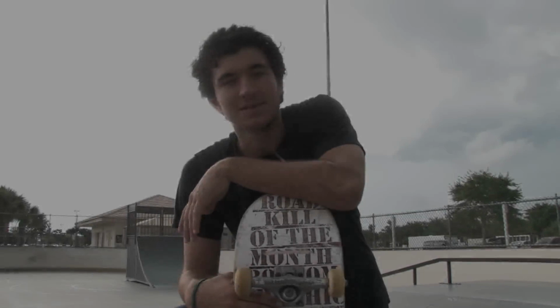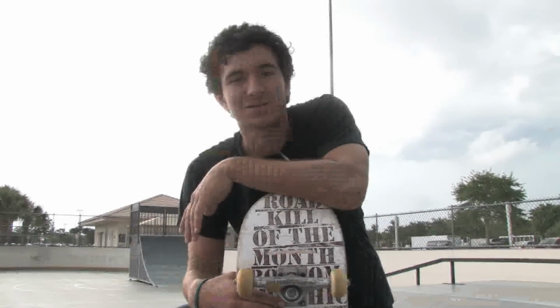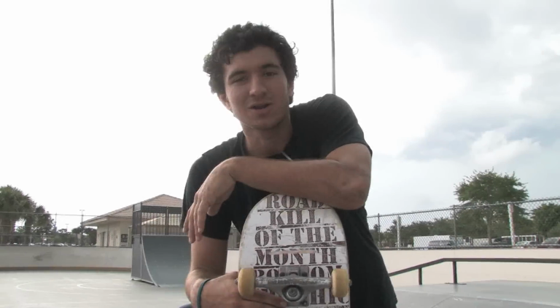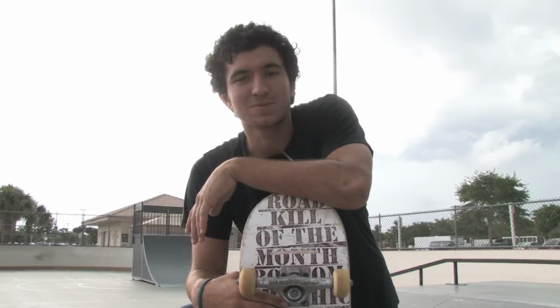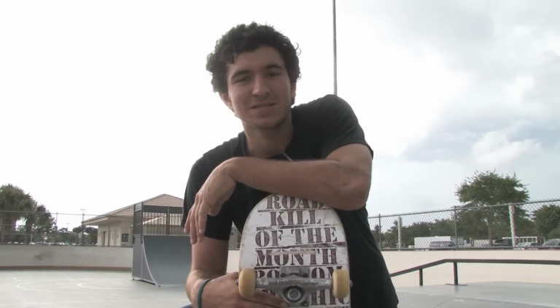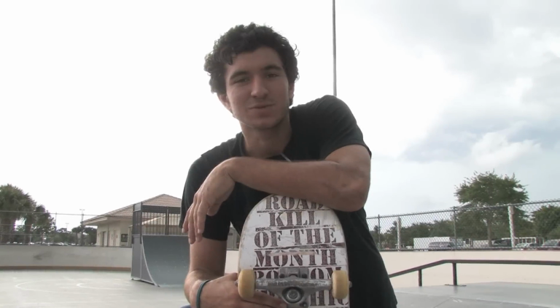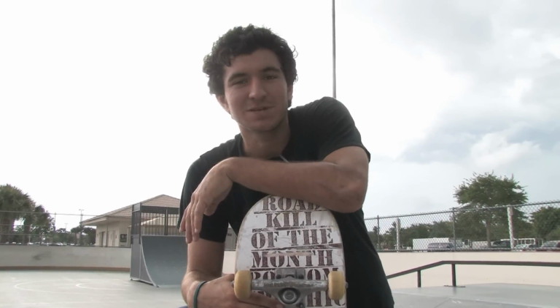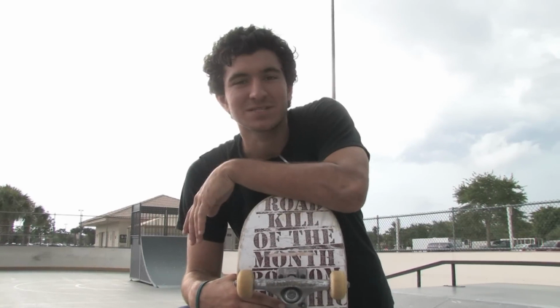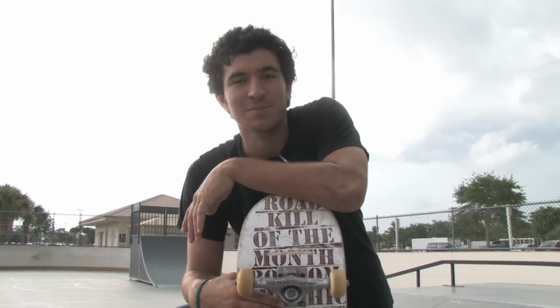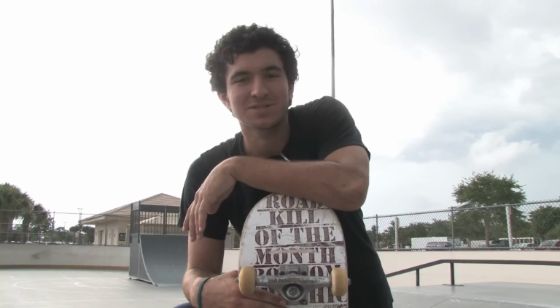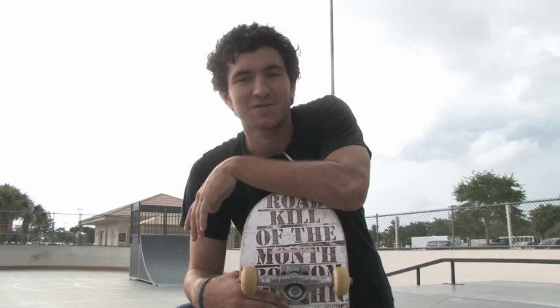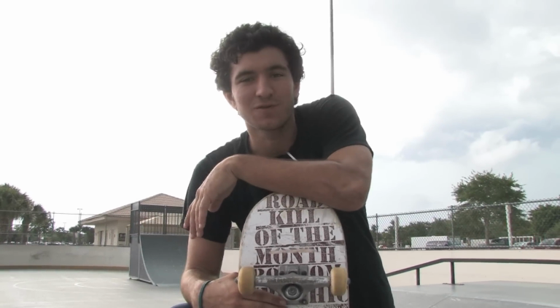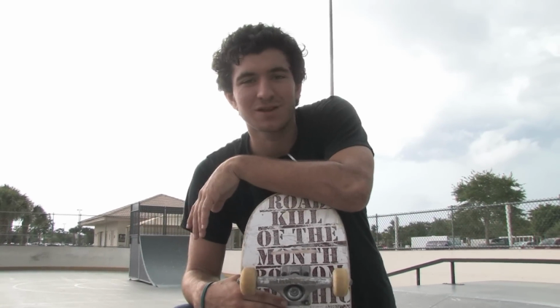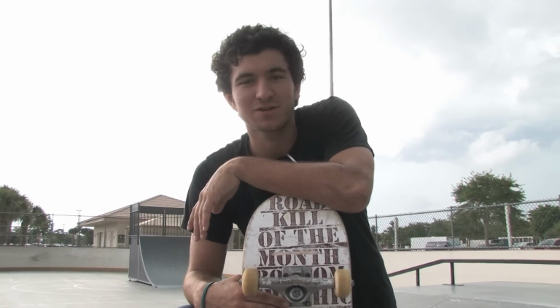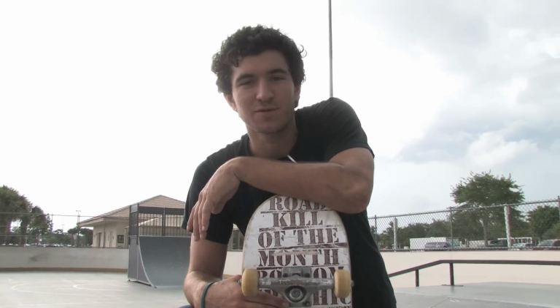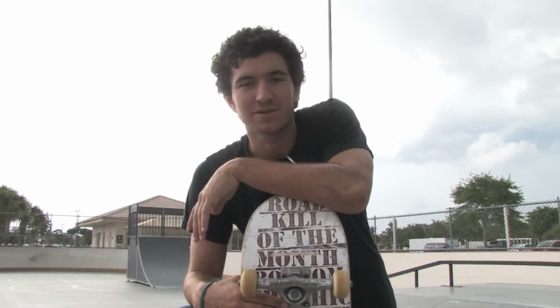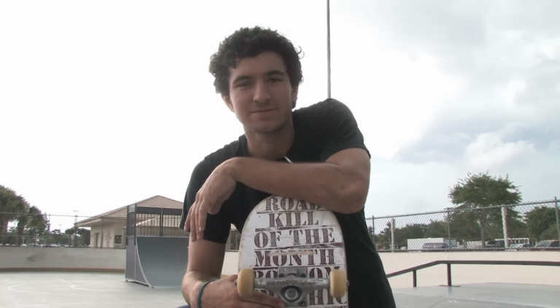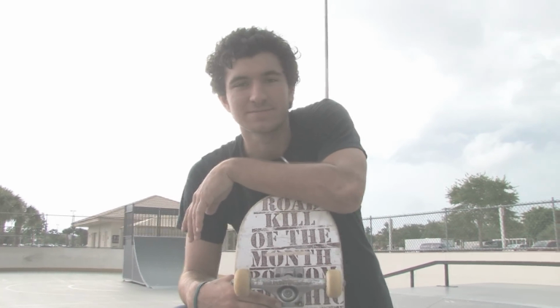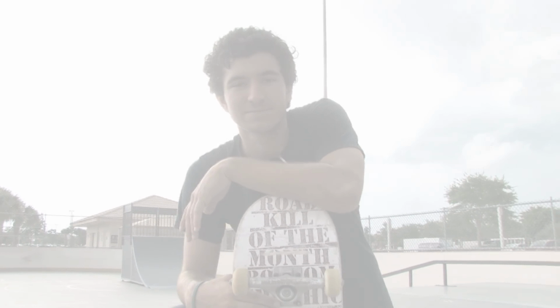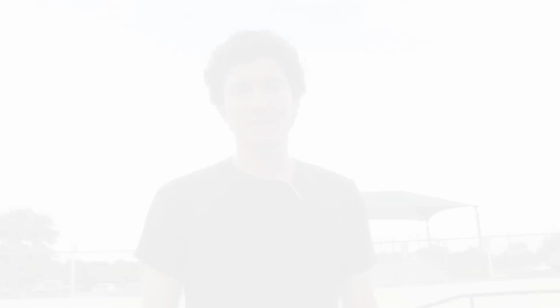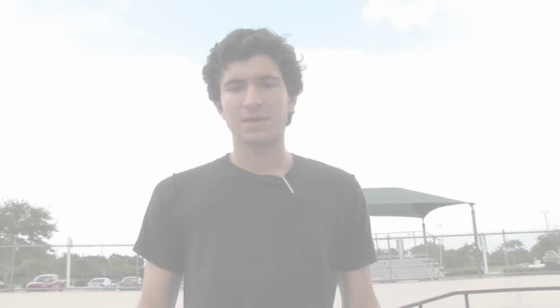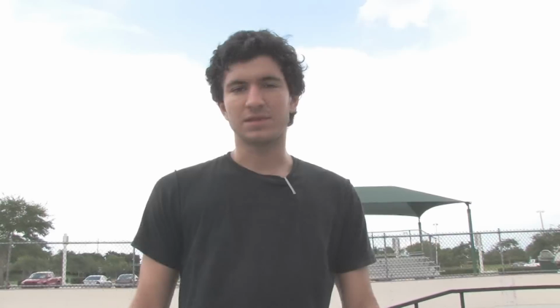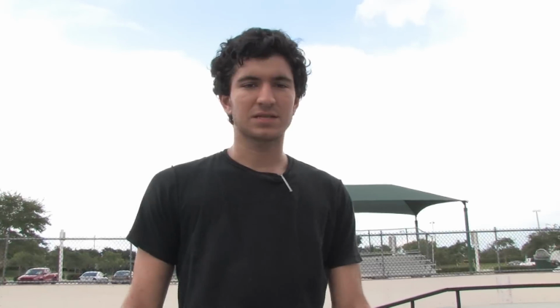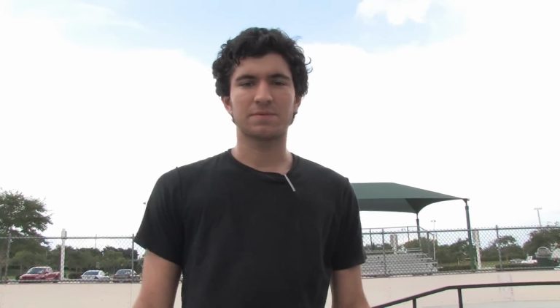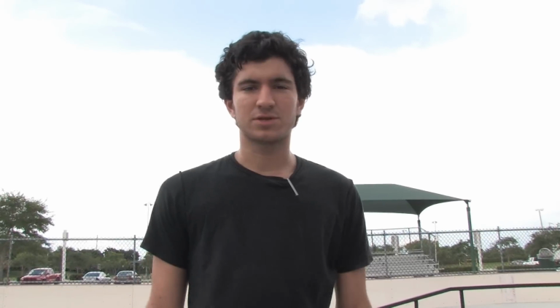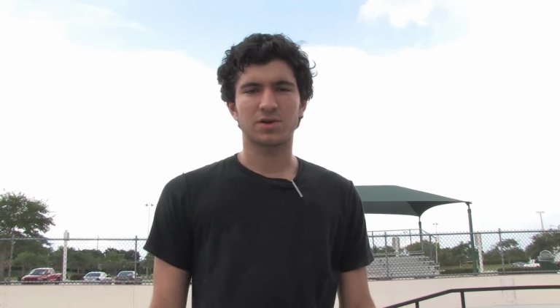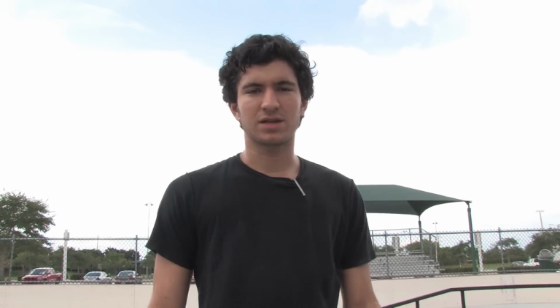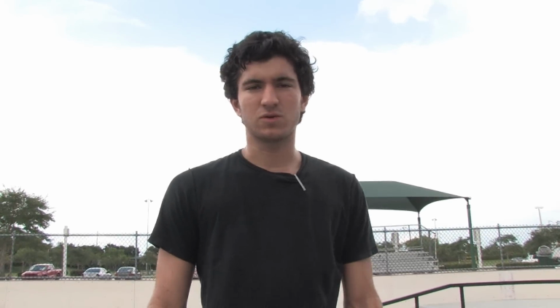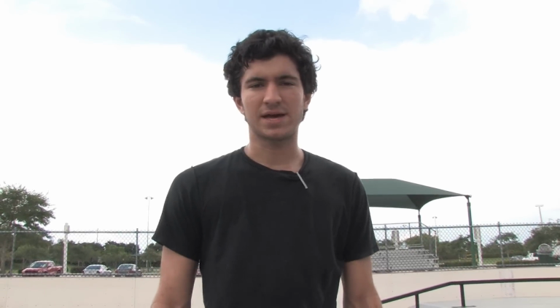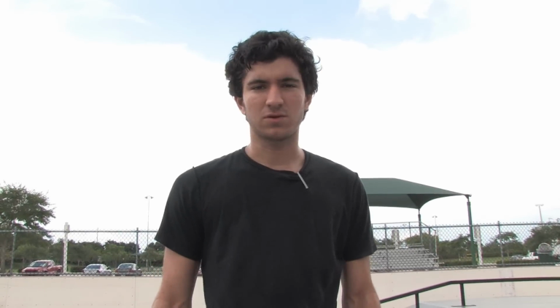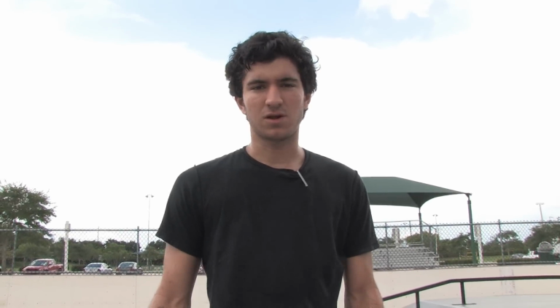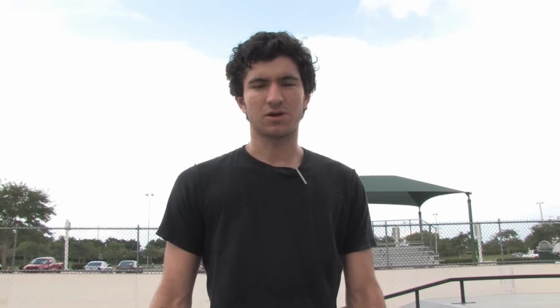This is Carlos Mendez with Shameless Skateboards out of Fort Lauderdale, Florida. In this clip I'm going to show you how to do a manual longer.